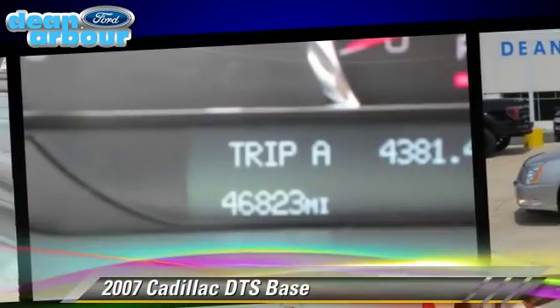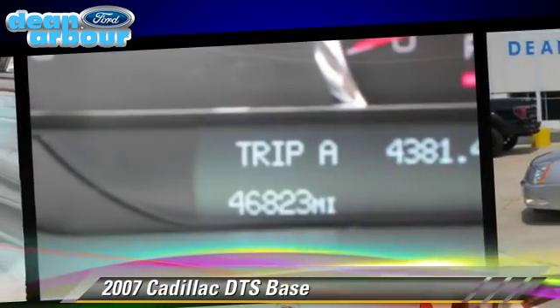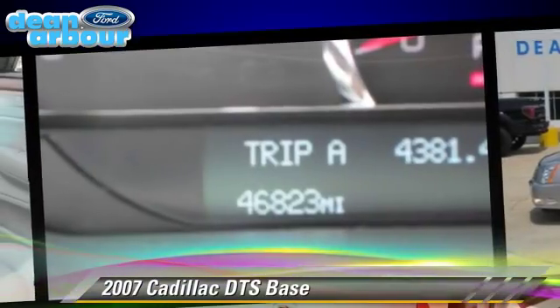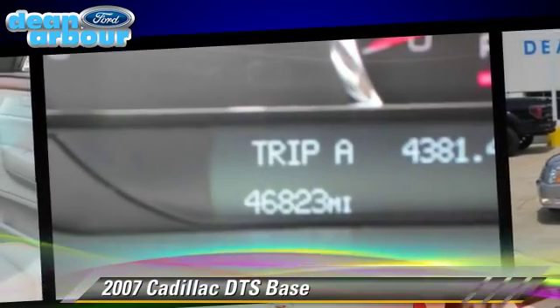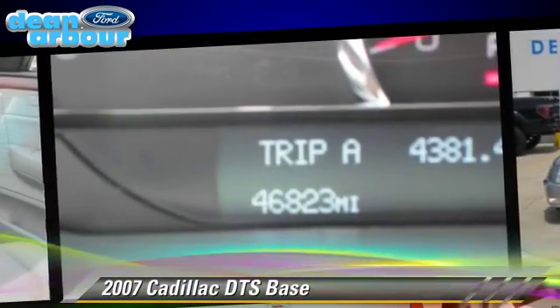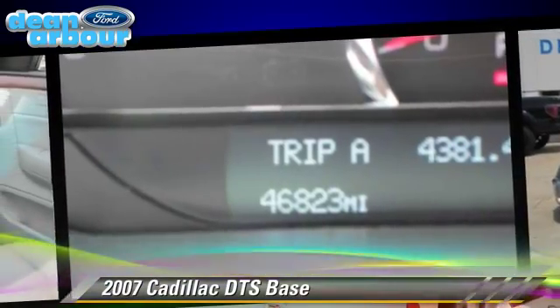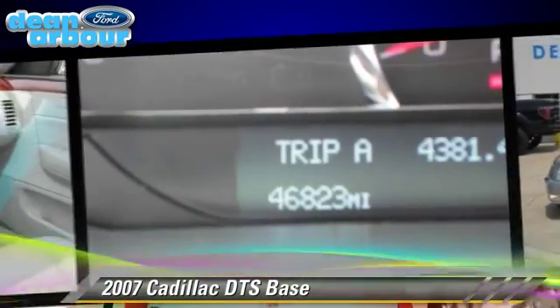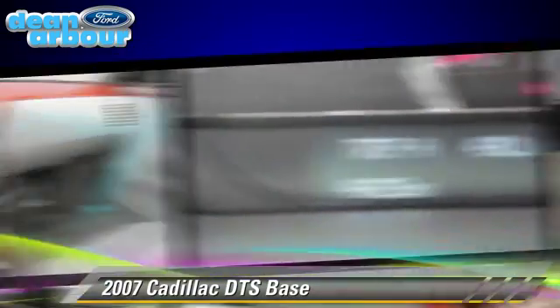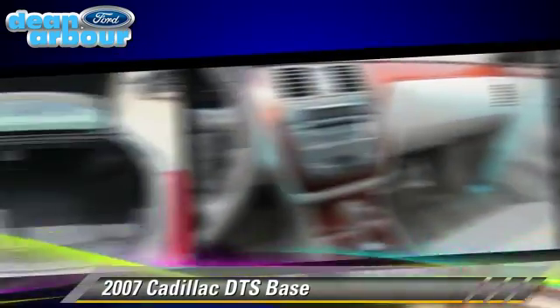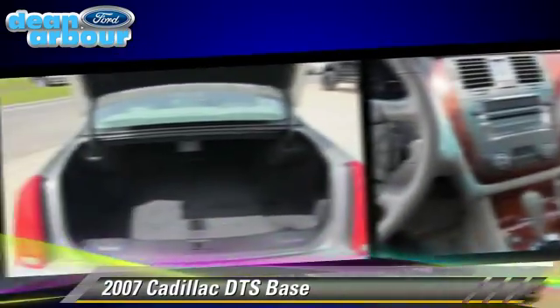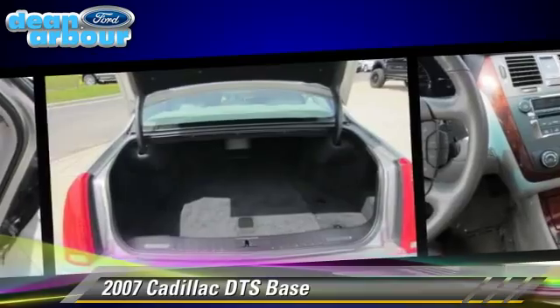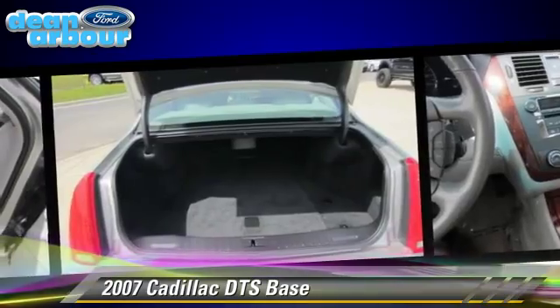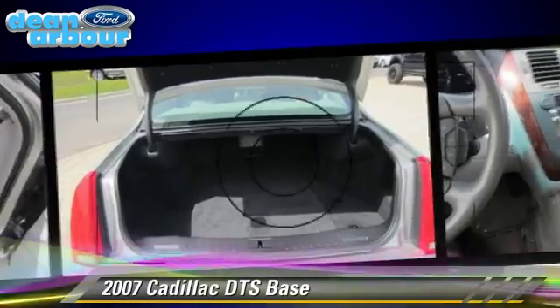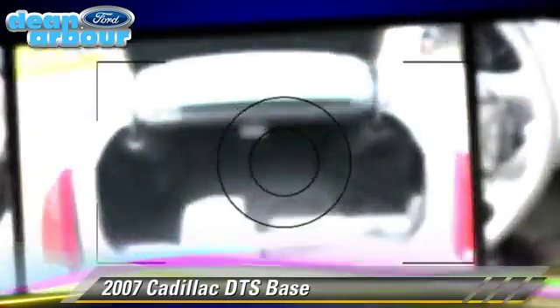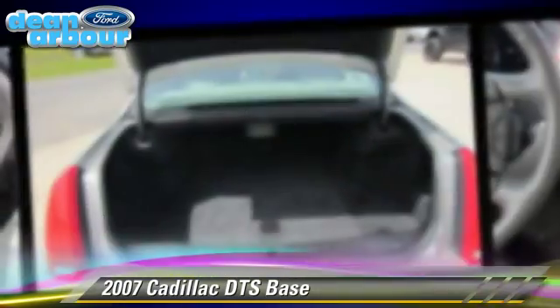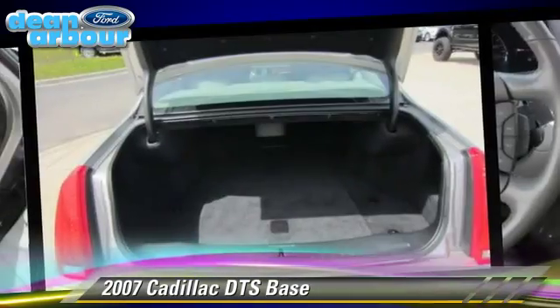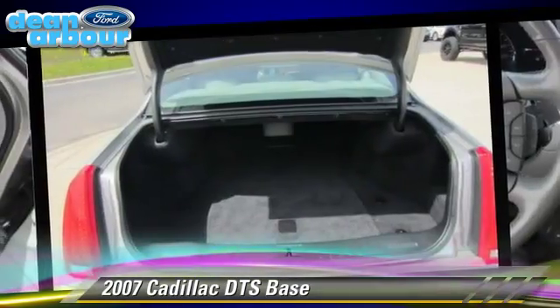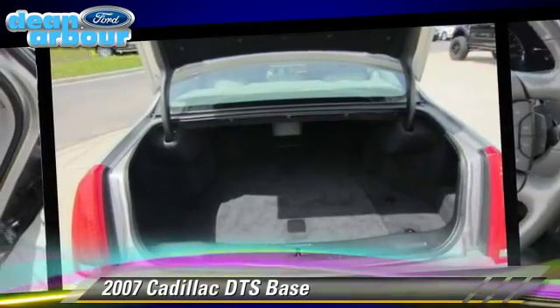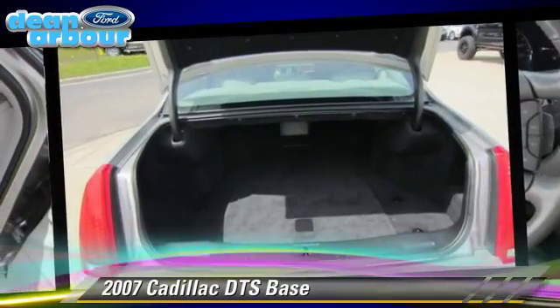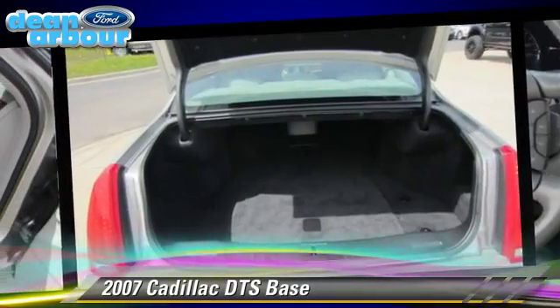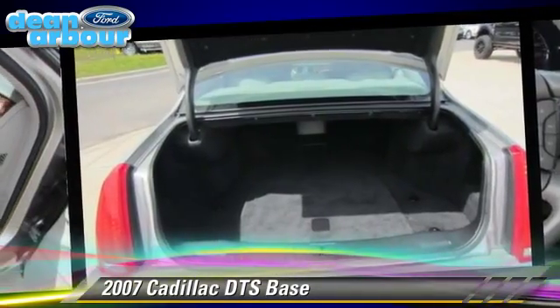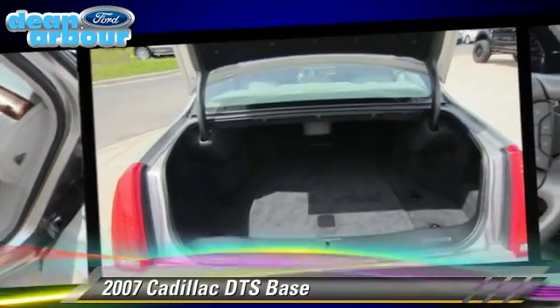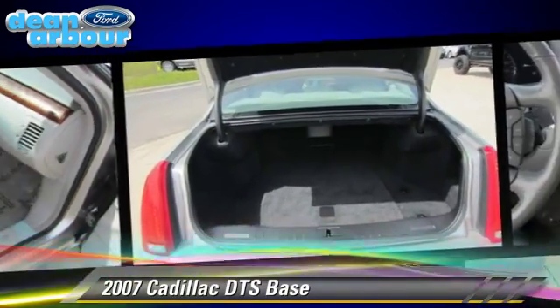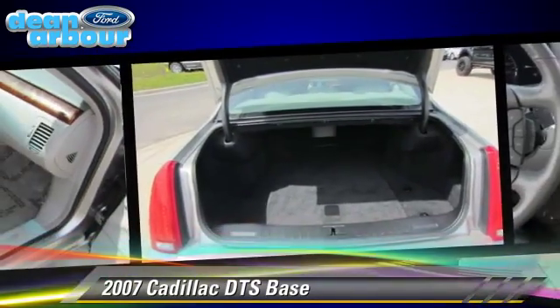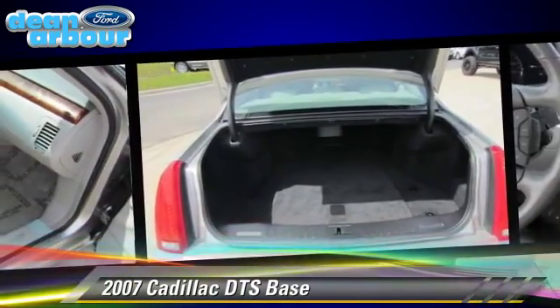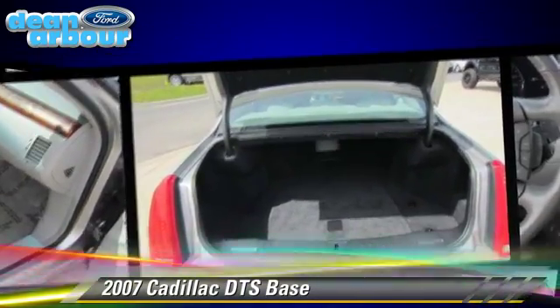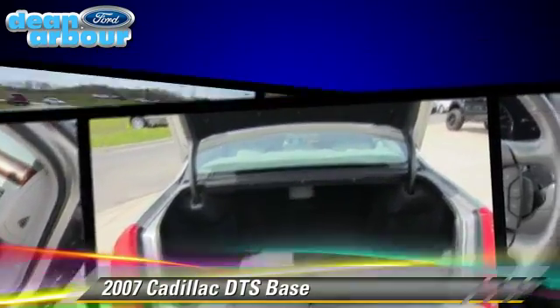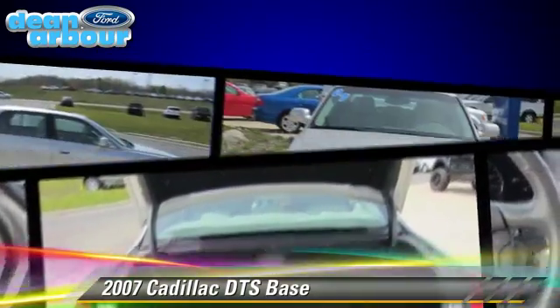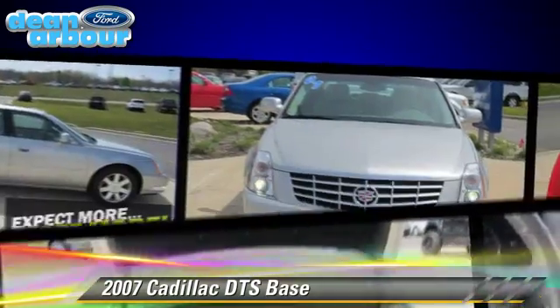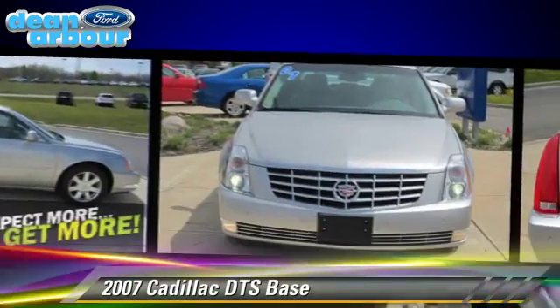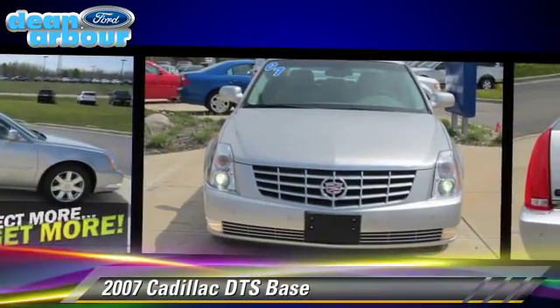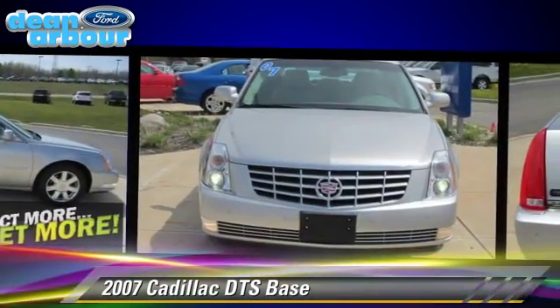Comfort and convenience features include keyless entry, a CD player, and leather seats.